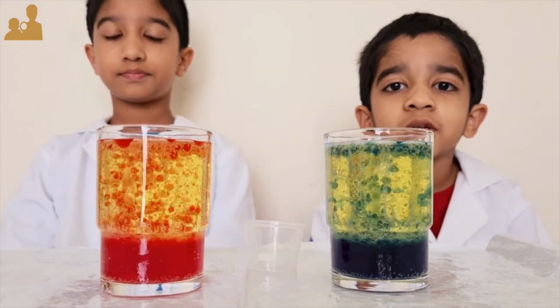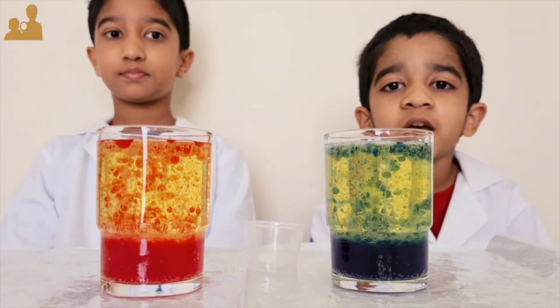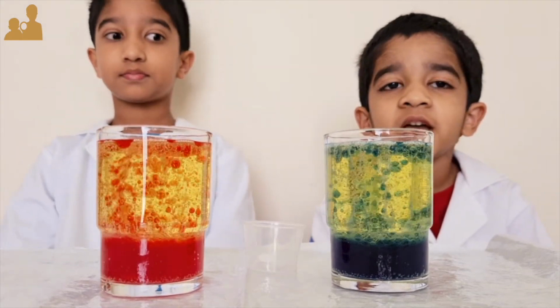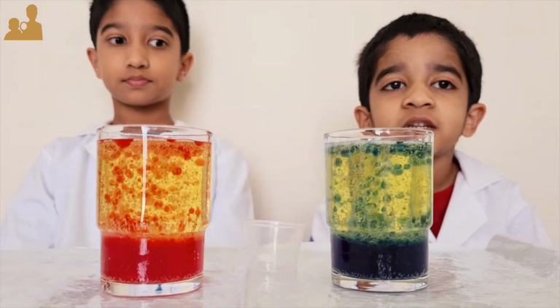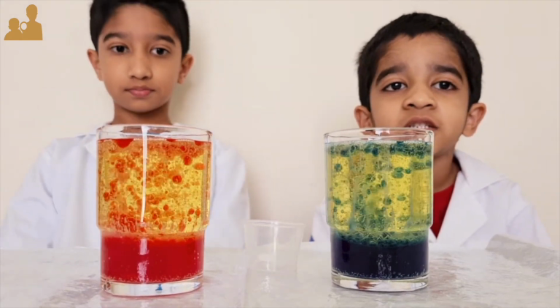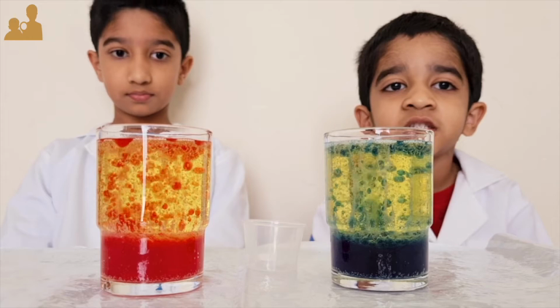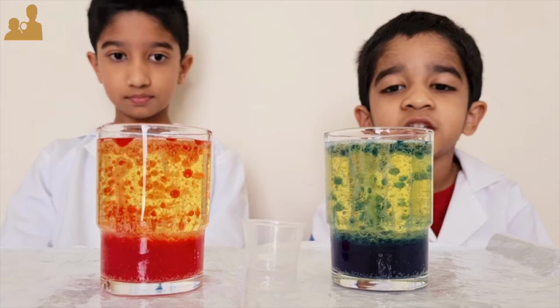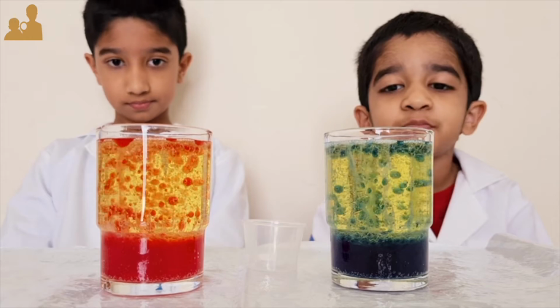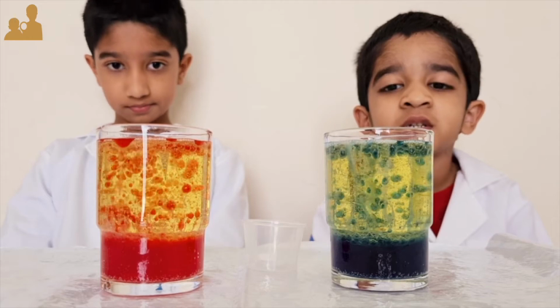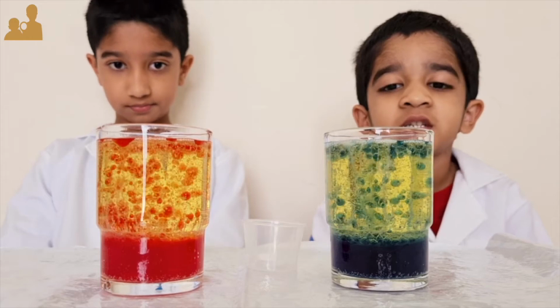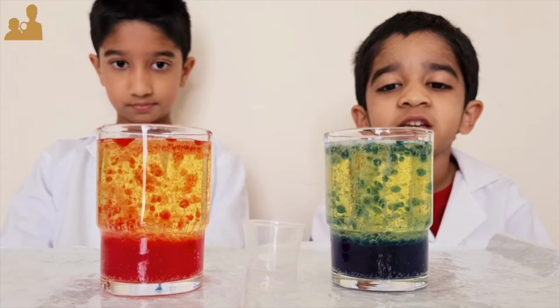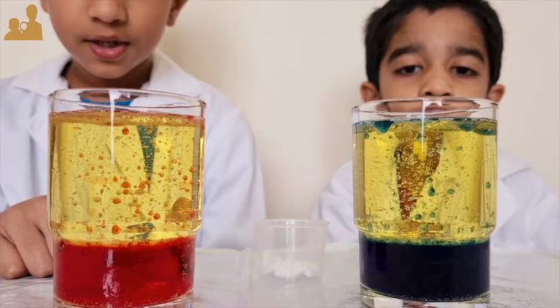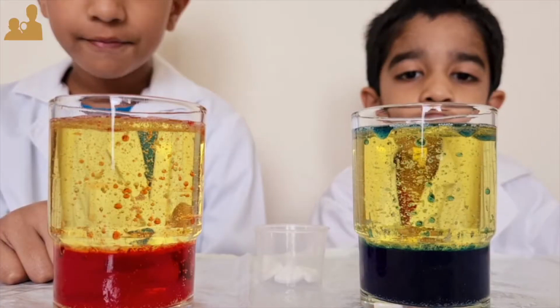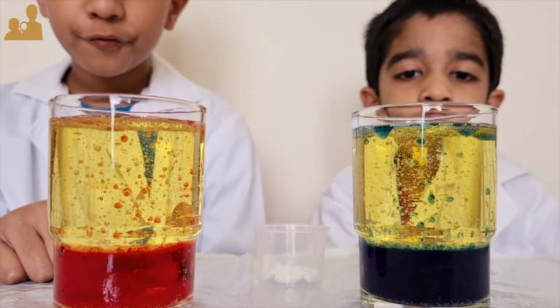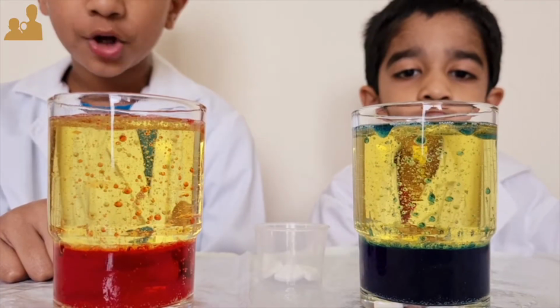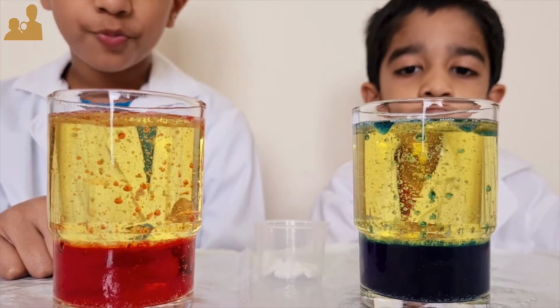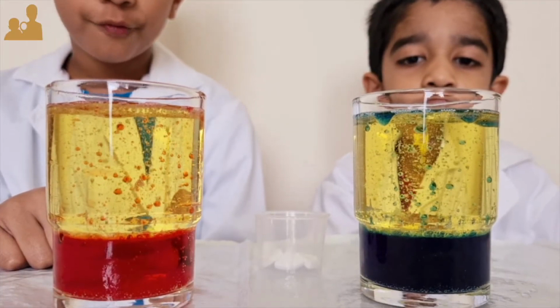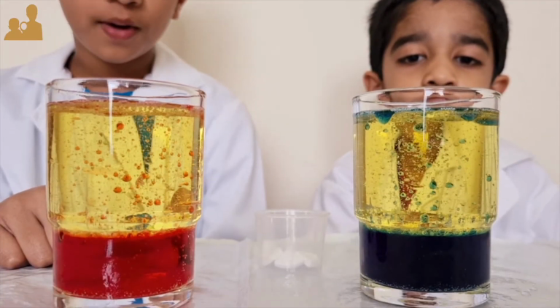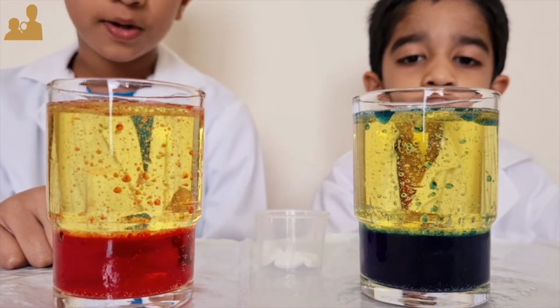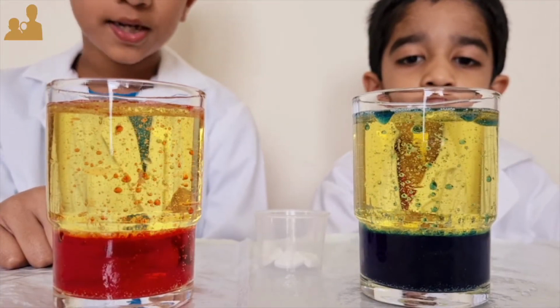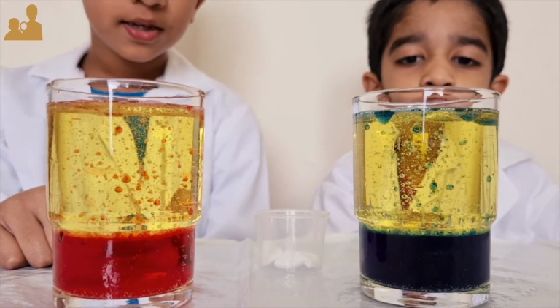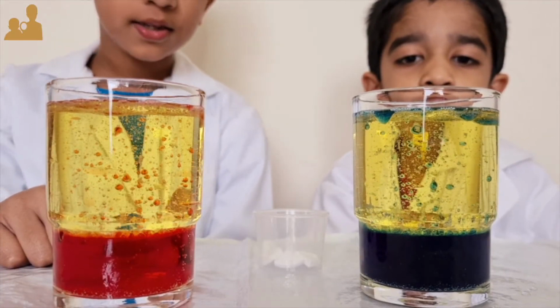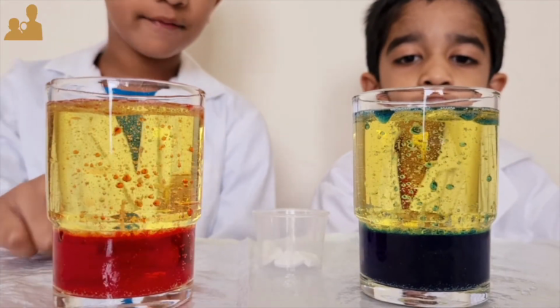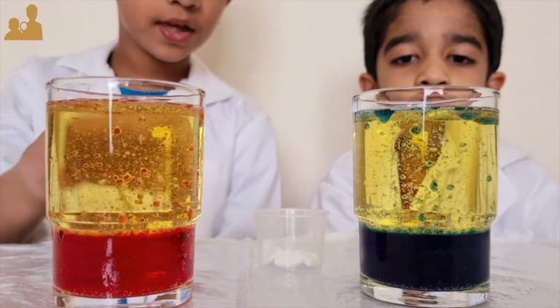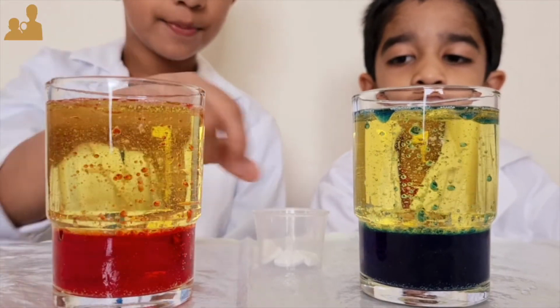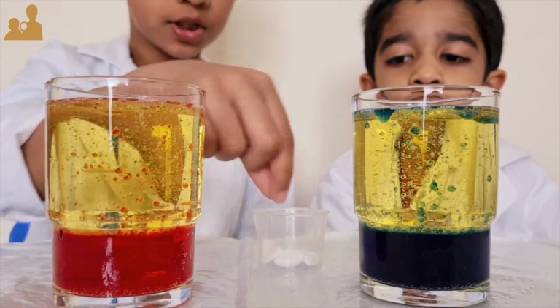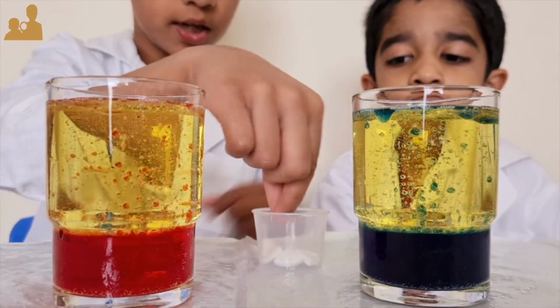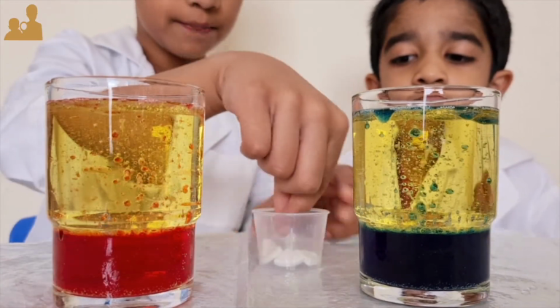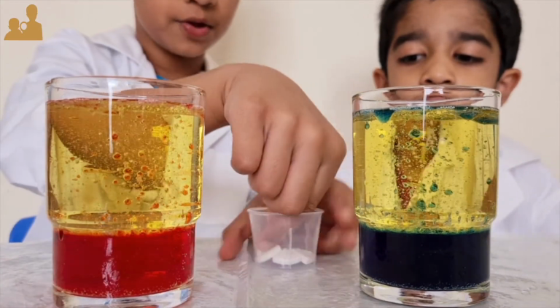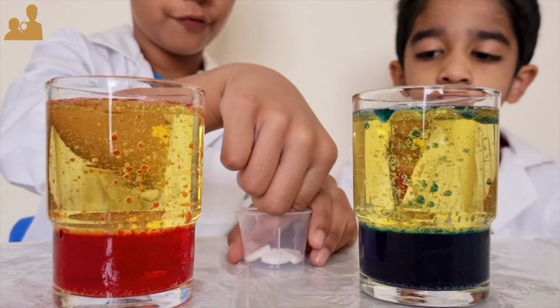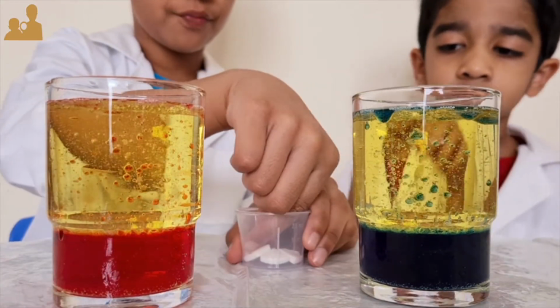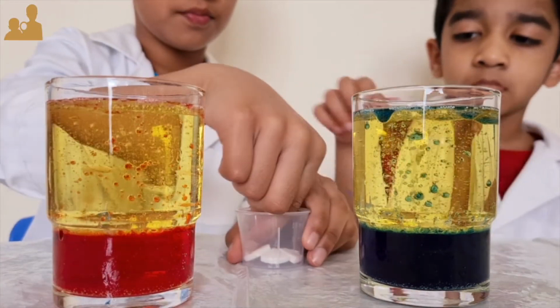Wow, look at that. Isn't it pretty? It stops bubbling, then we can put another piece in.